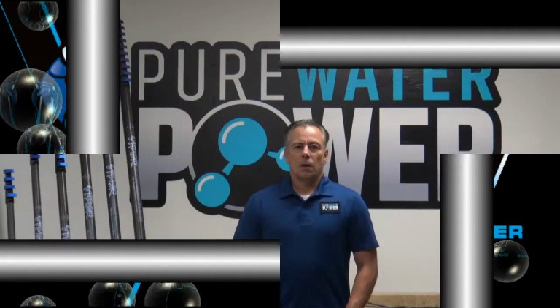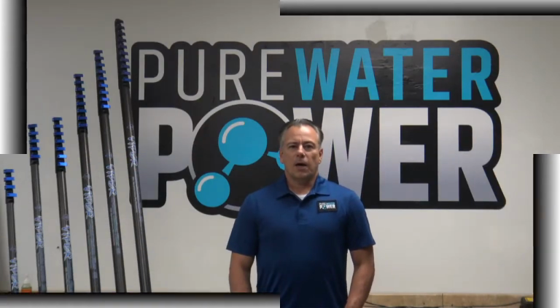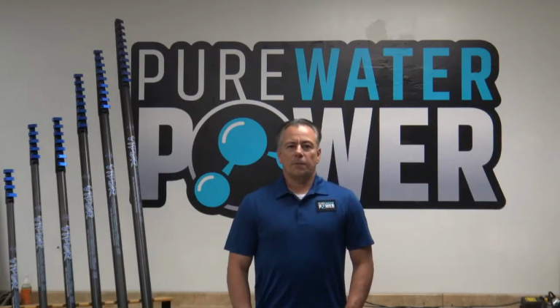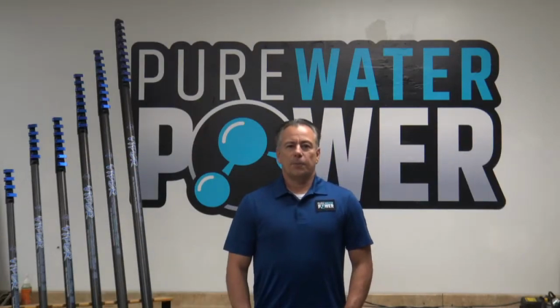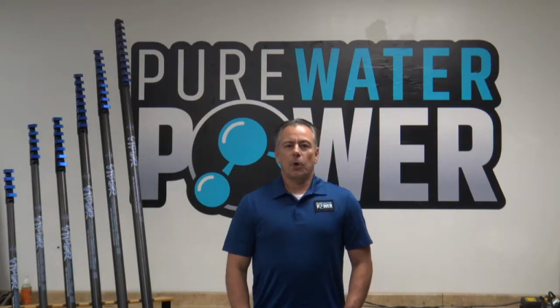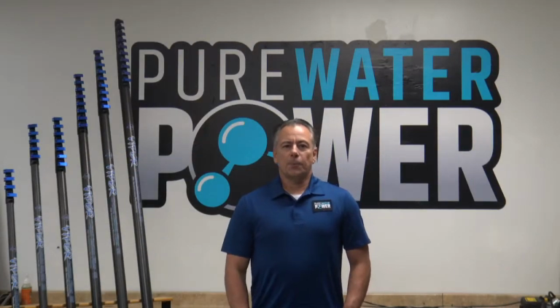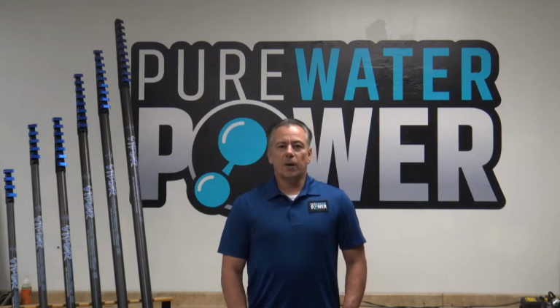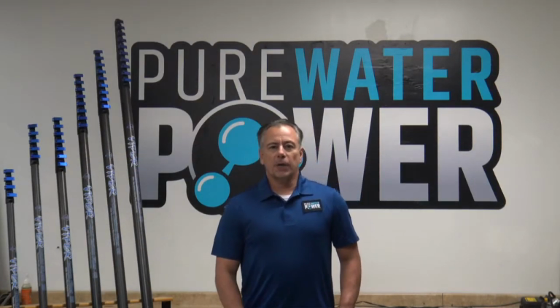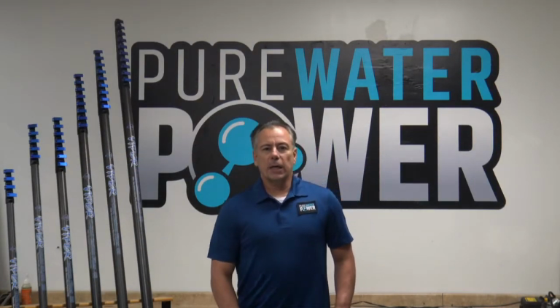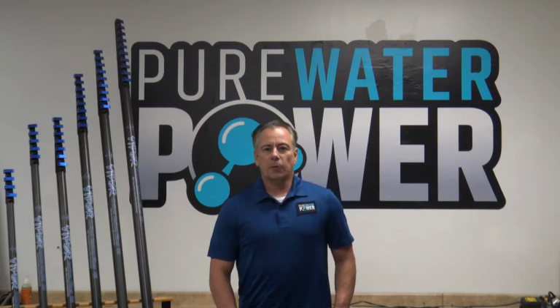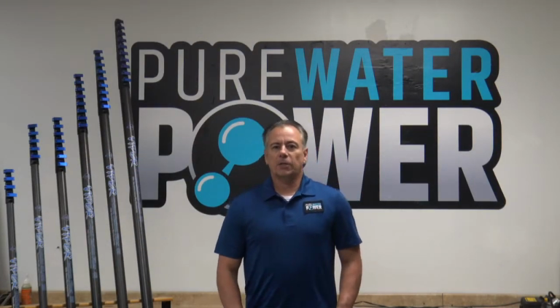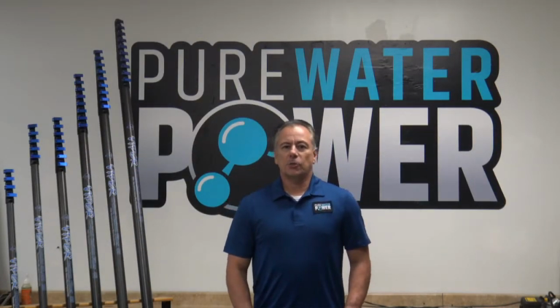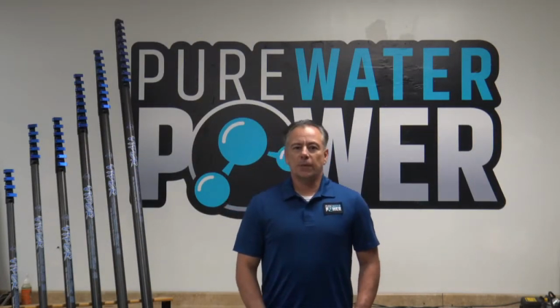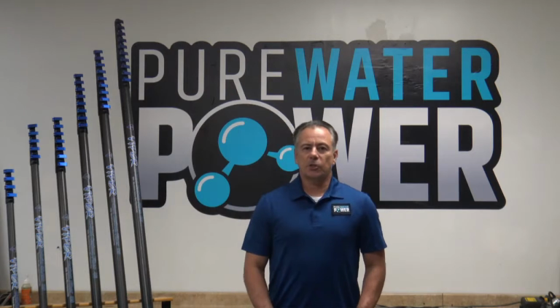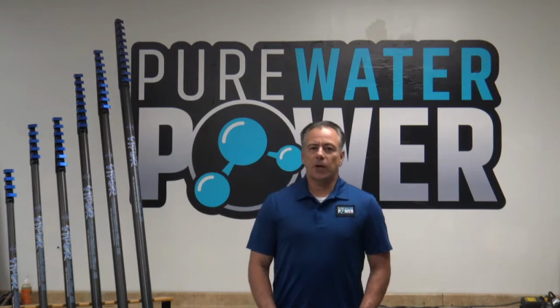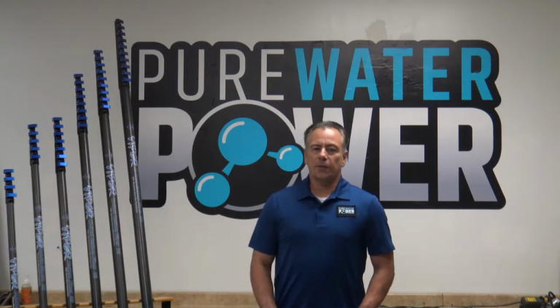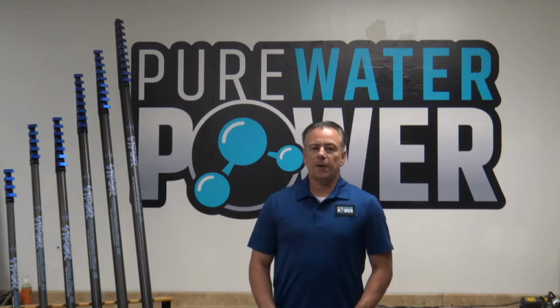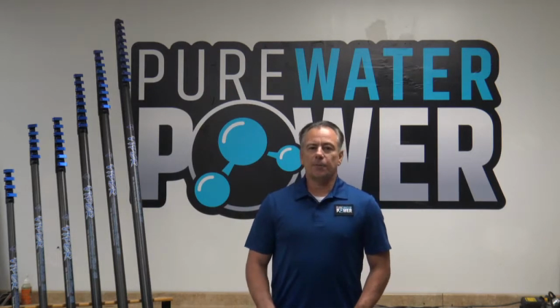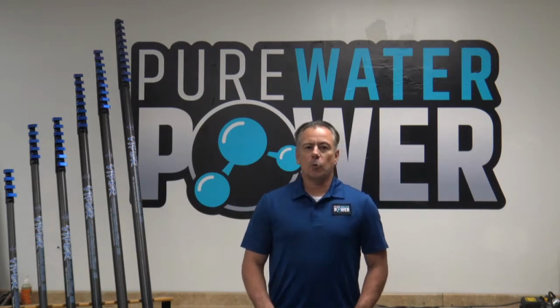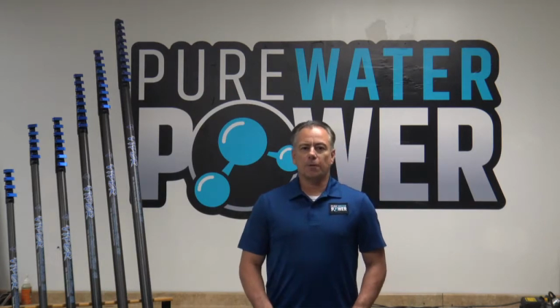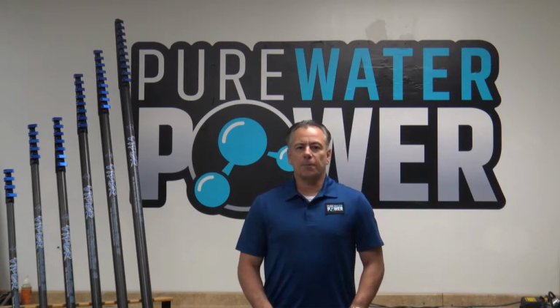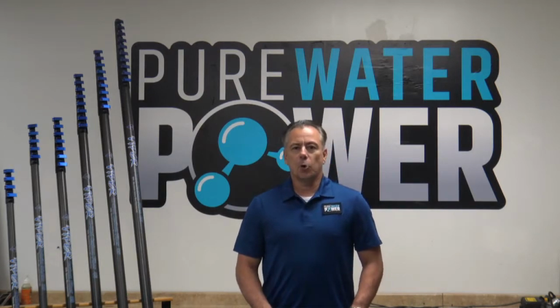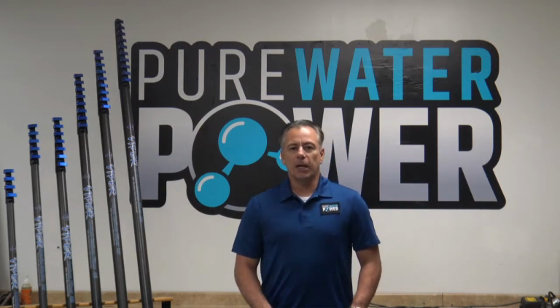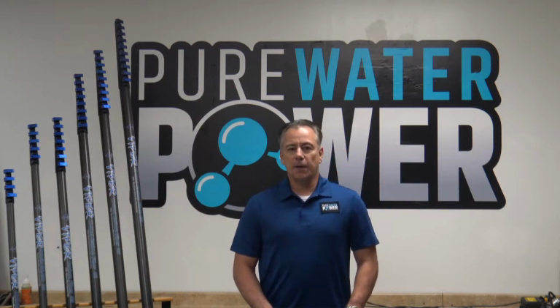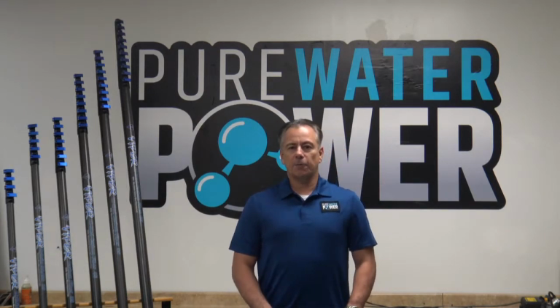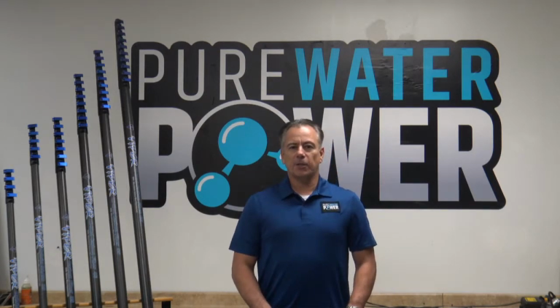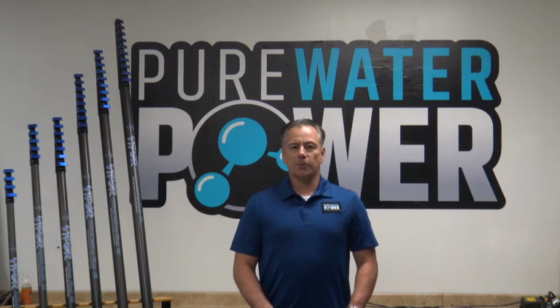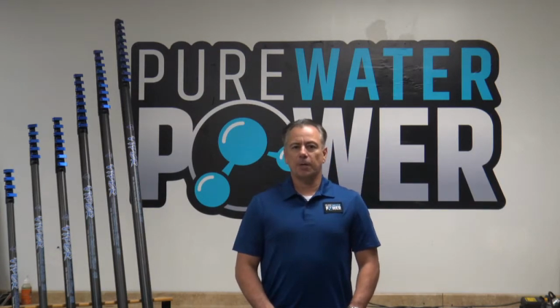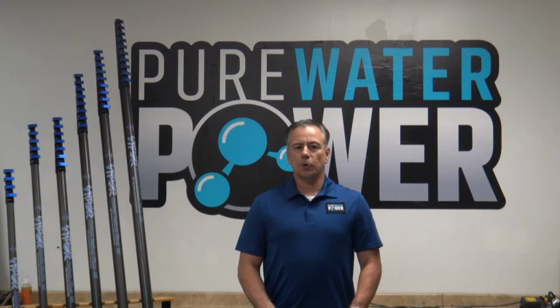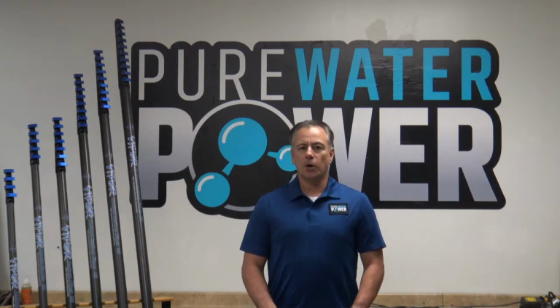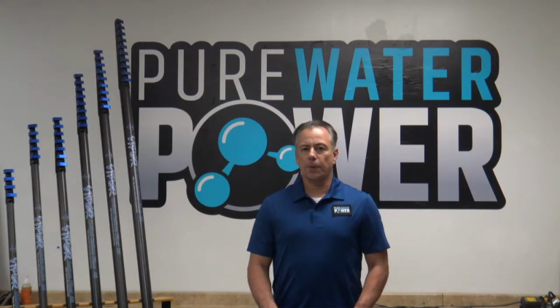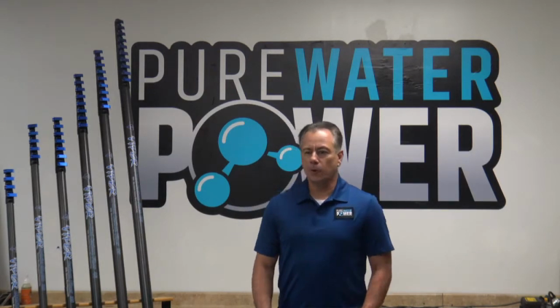Hi, Pure Water Power, and I would like to demonstrate the Viper water fed pole line manufactured by Pure Water Power.